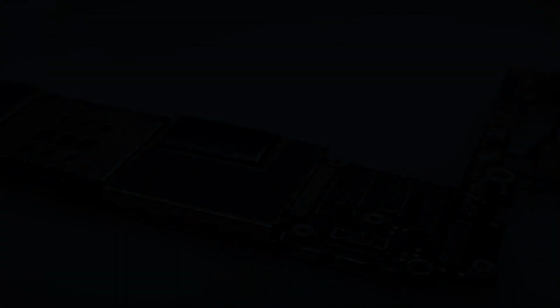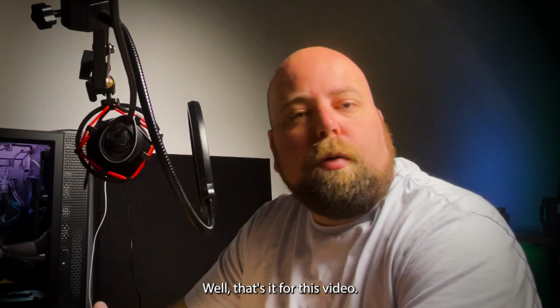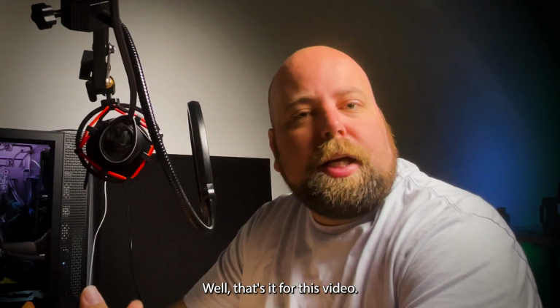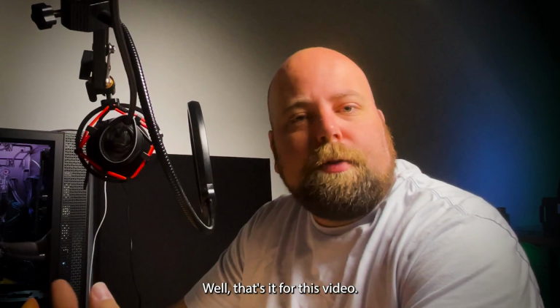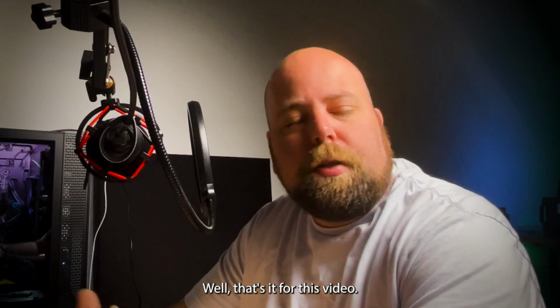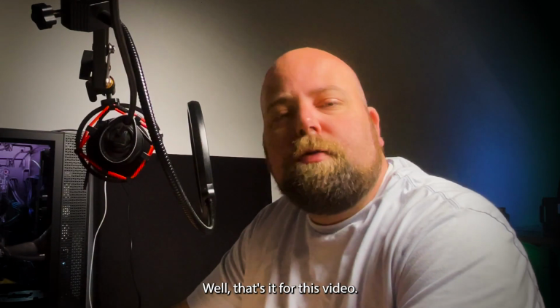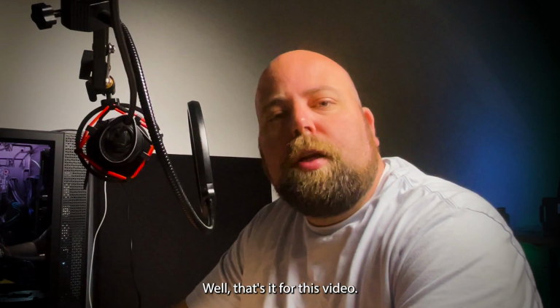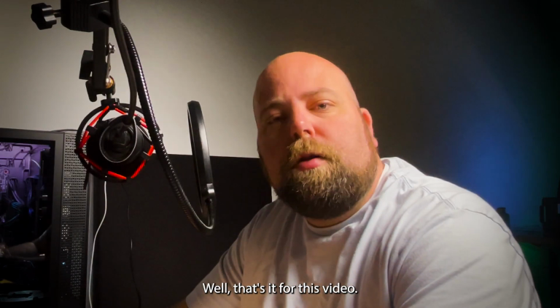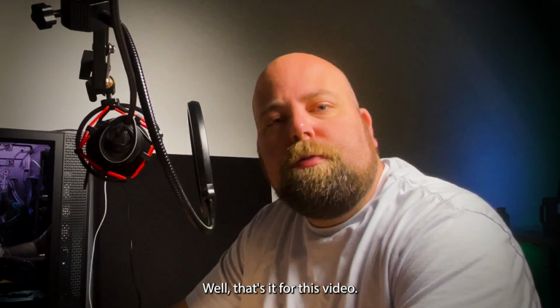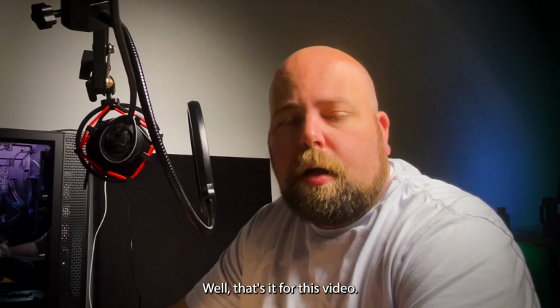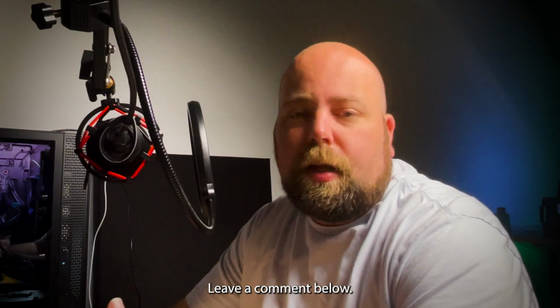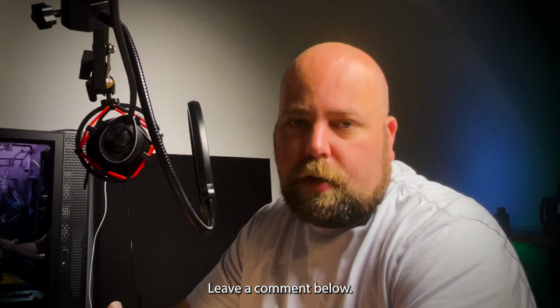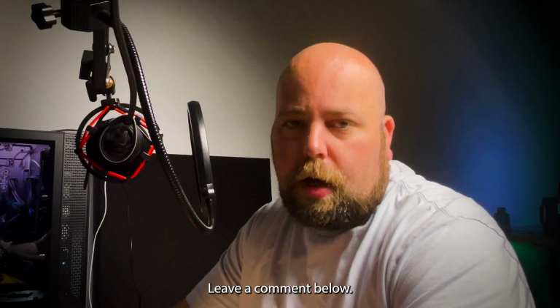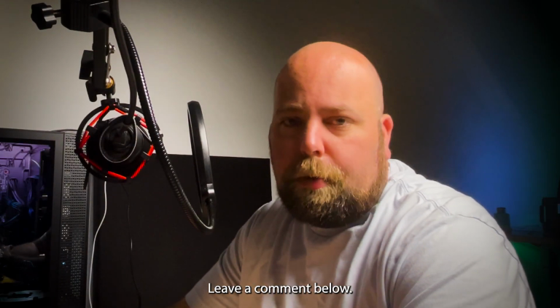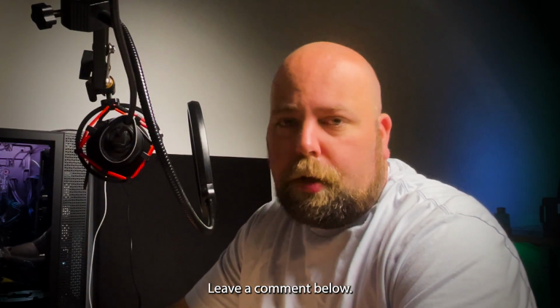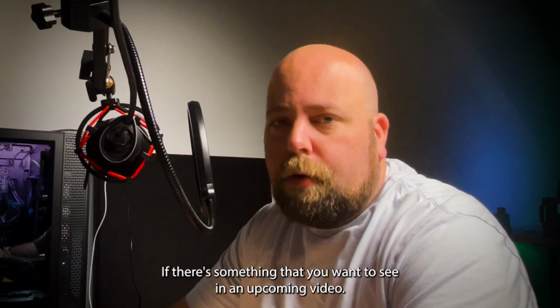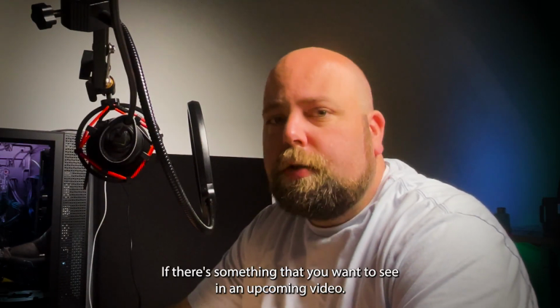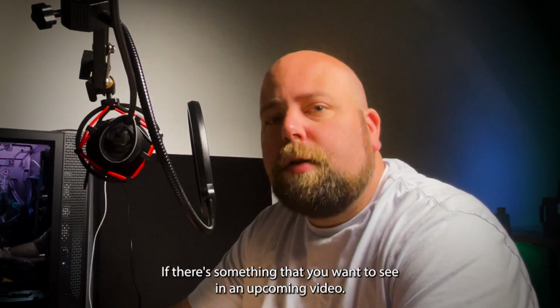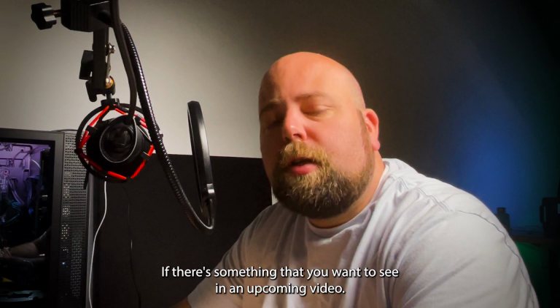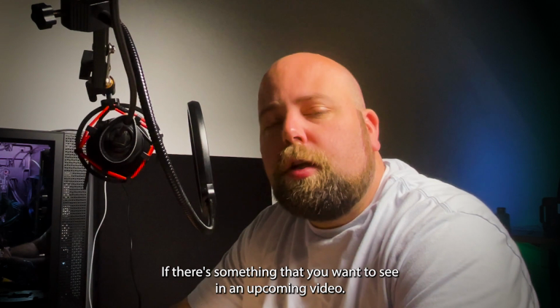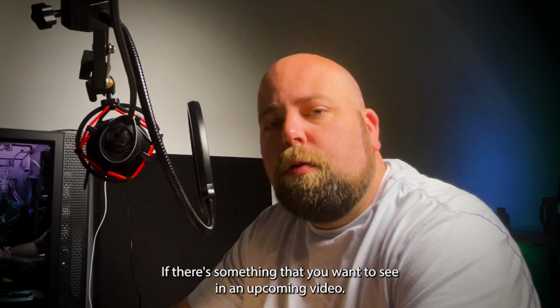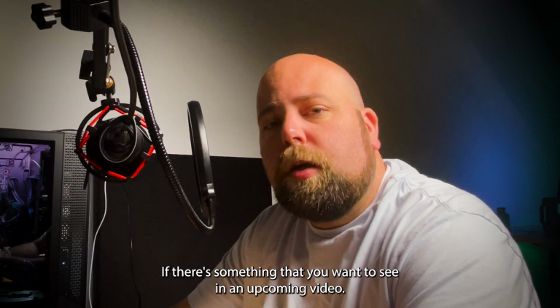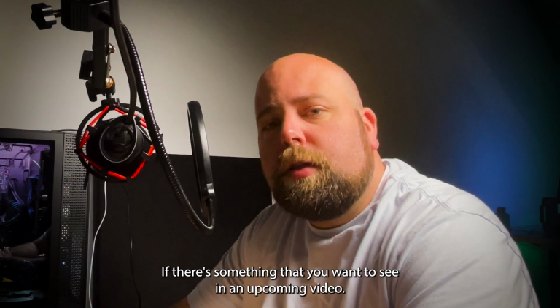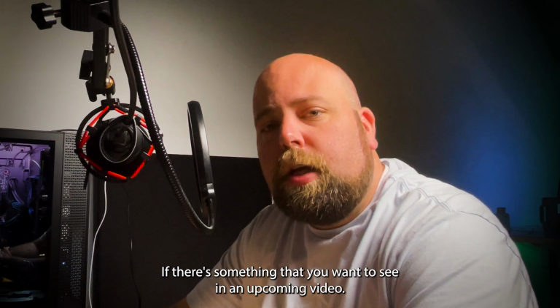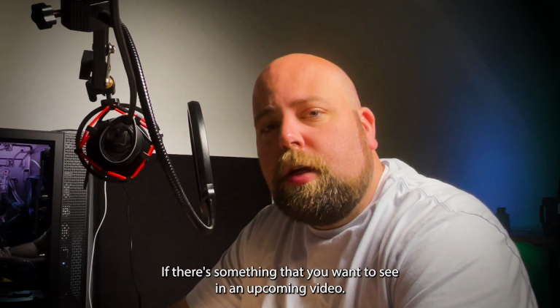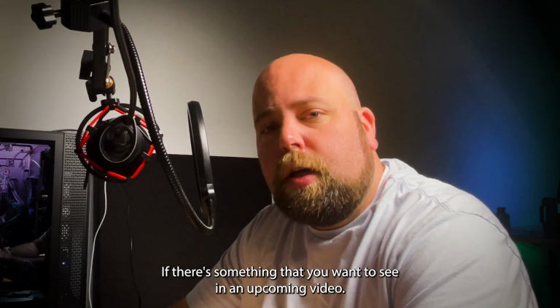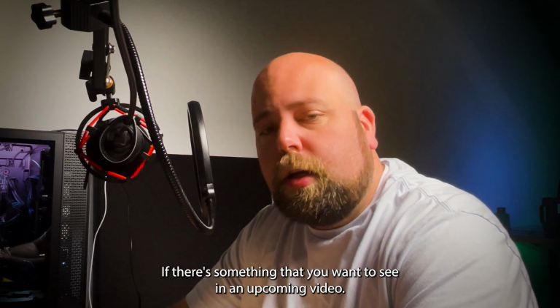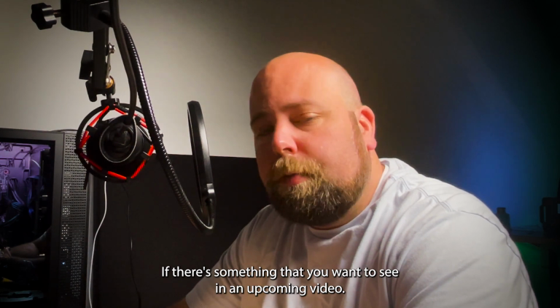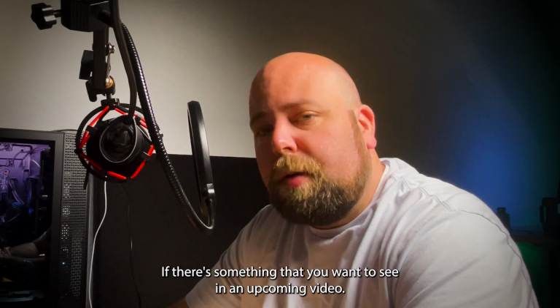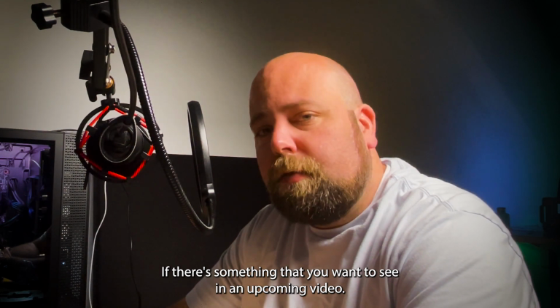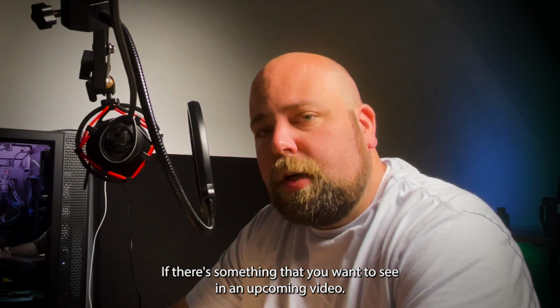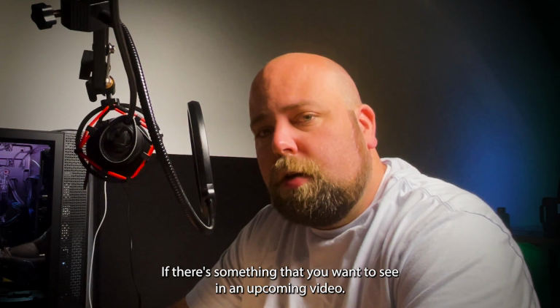Well that's it for this video. Leave a comment below if there's something that you want to see in an upcoming video.